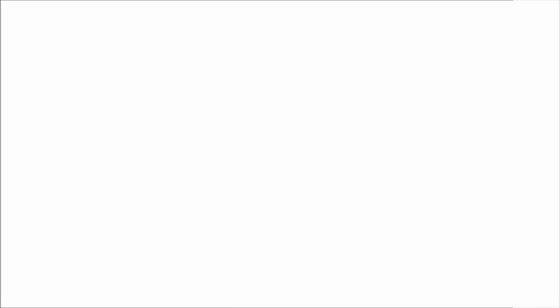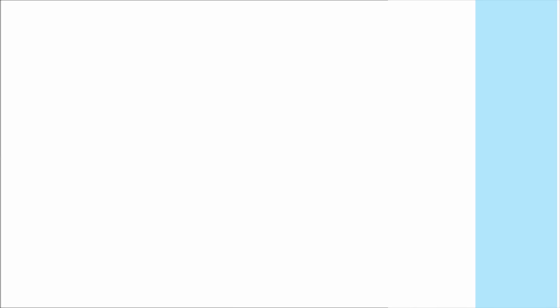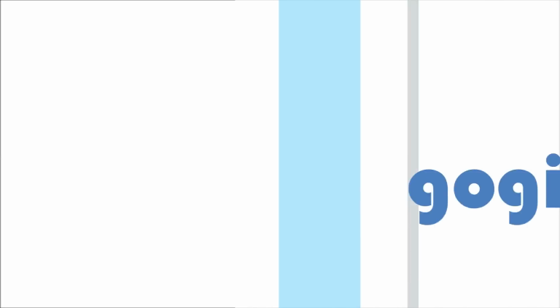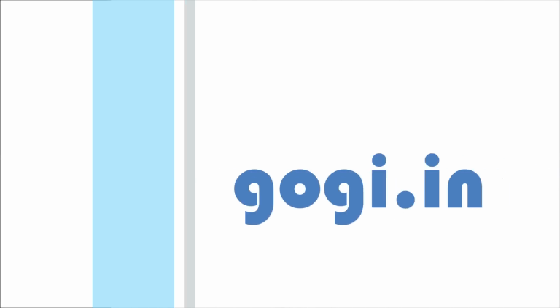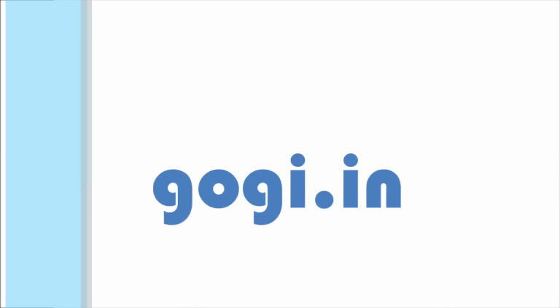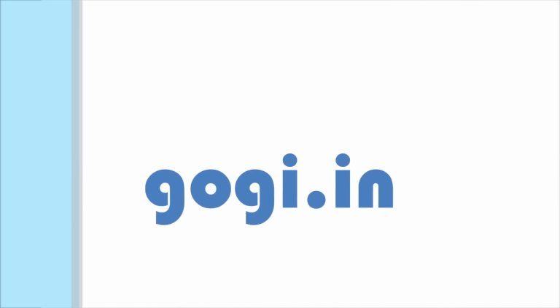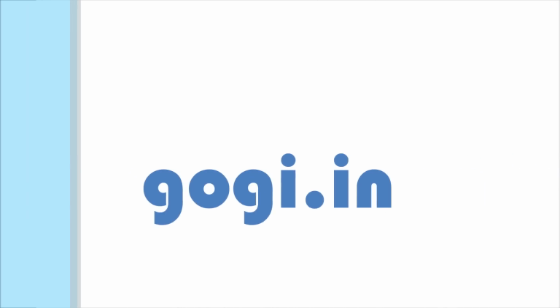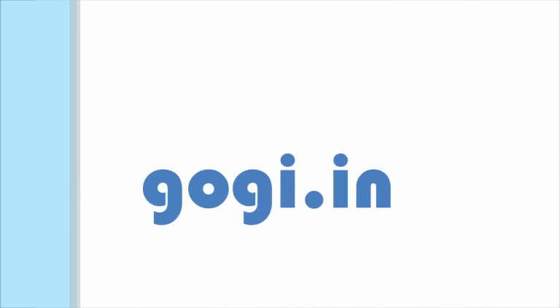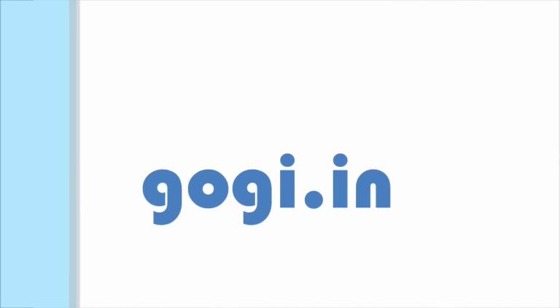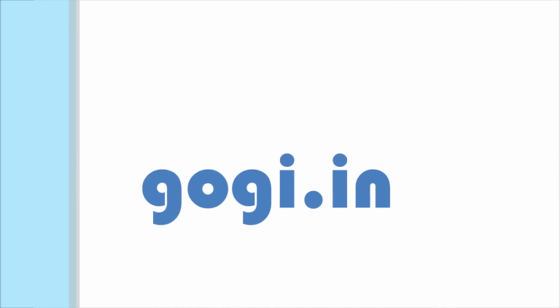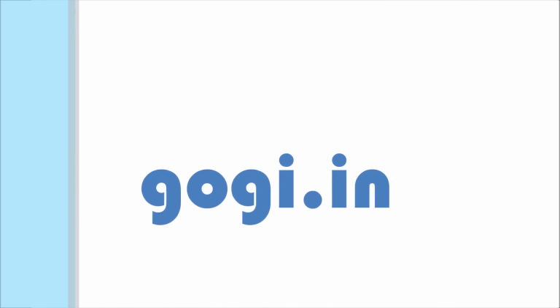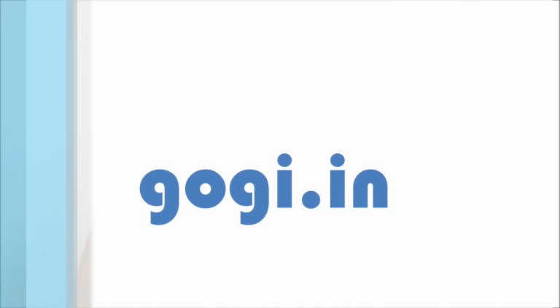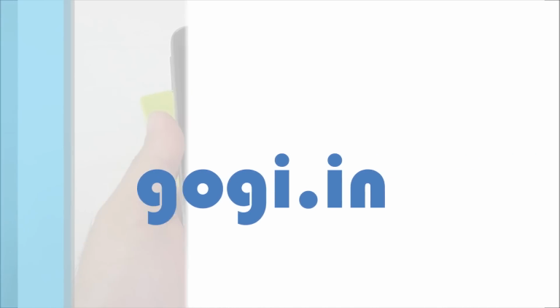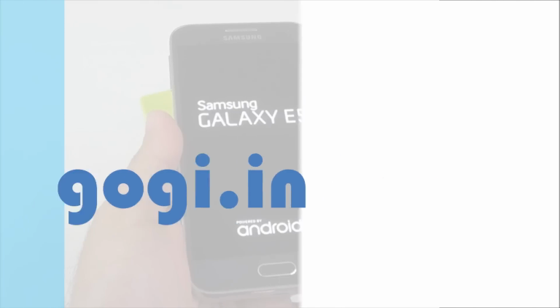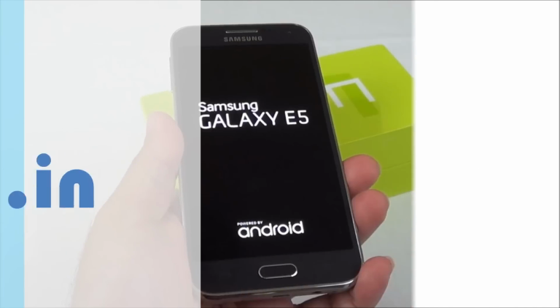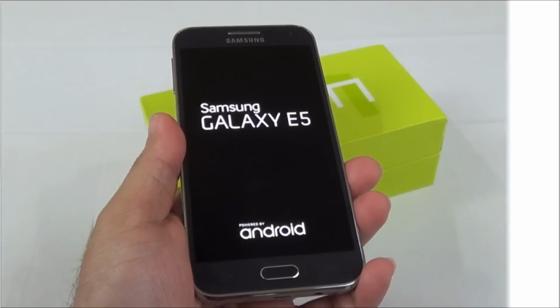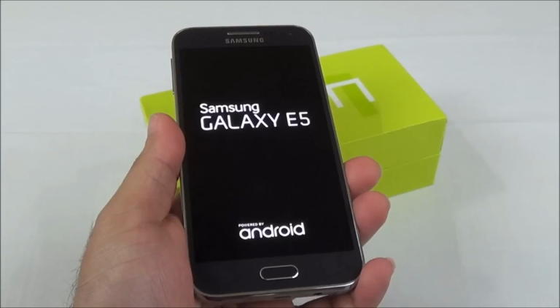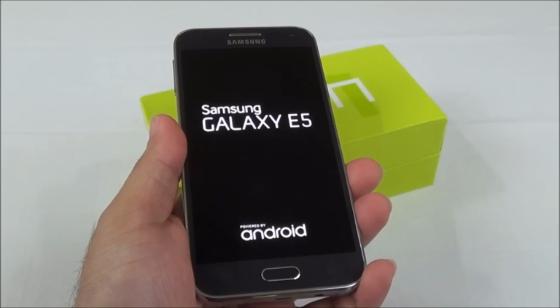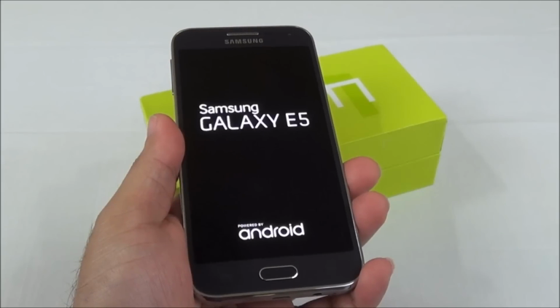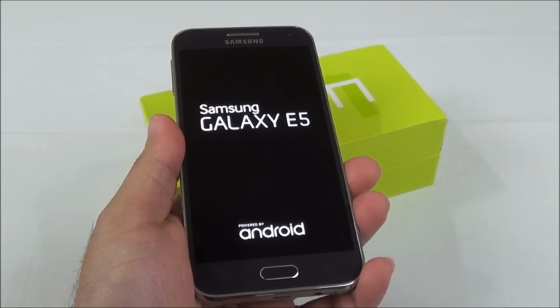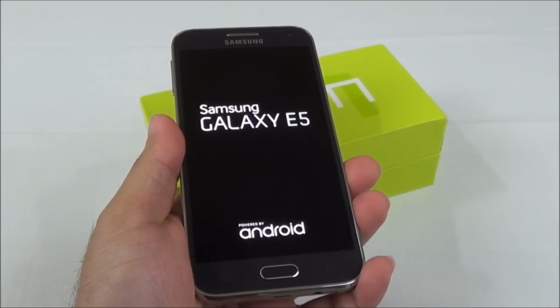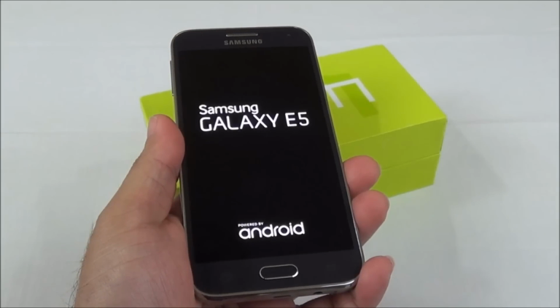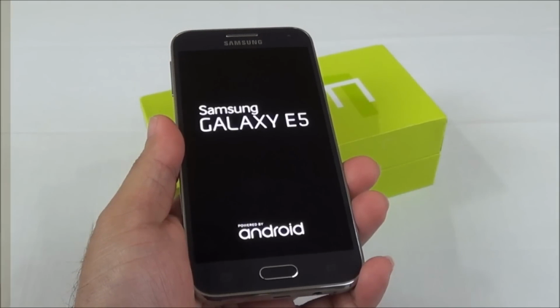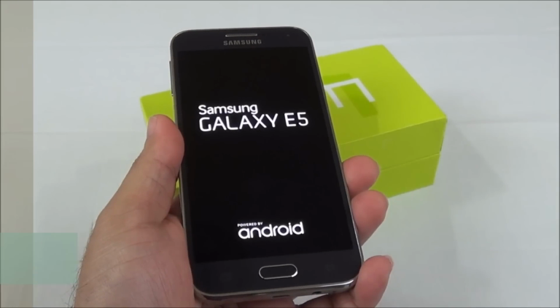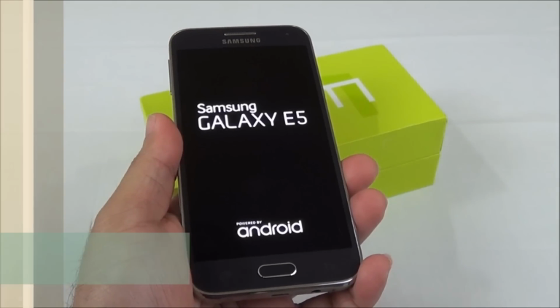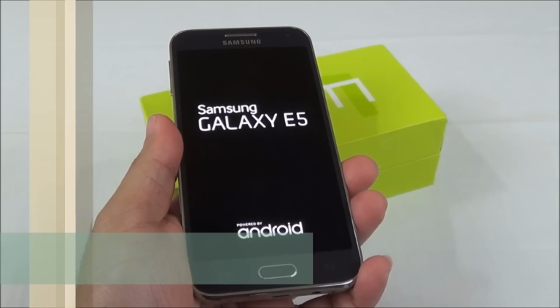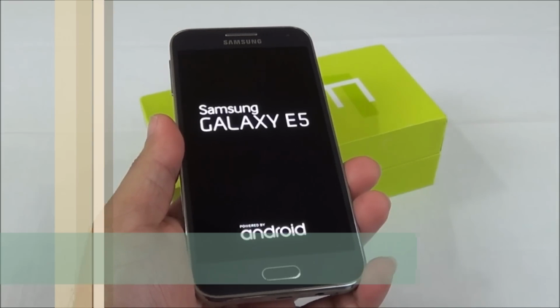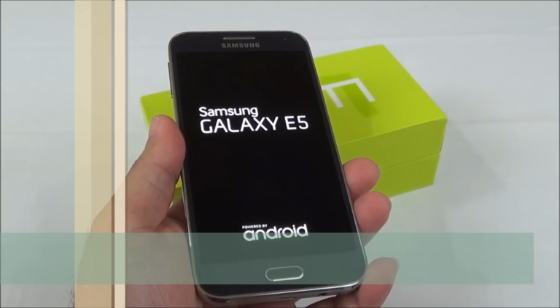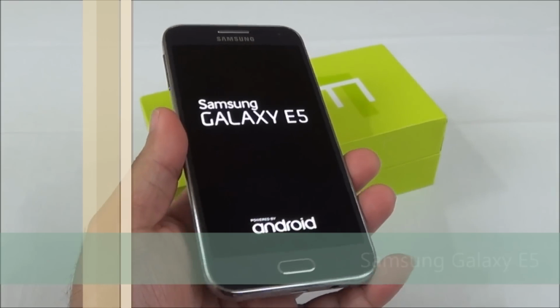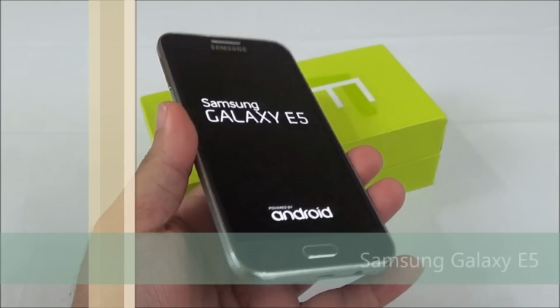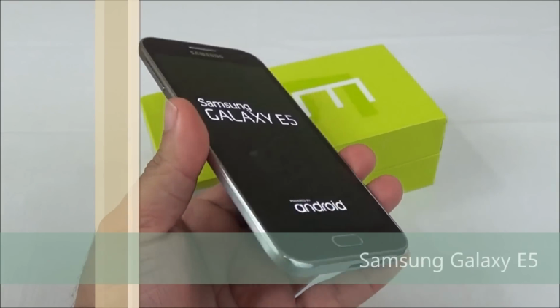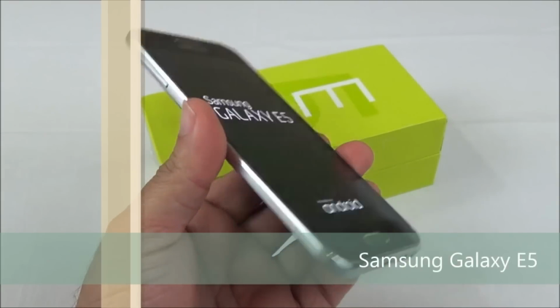Hello everyone, I'm Gogi from Gogi.in and you're watching the review of Samsung Galaxy E5.